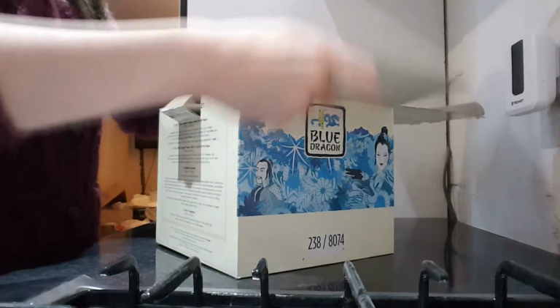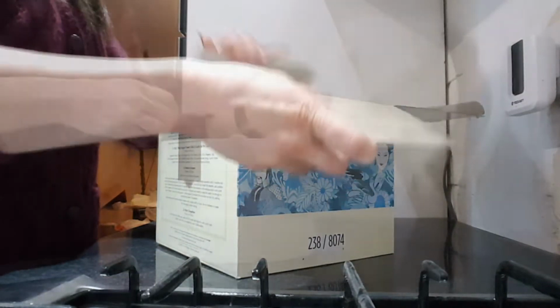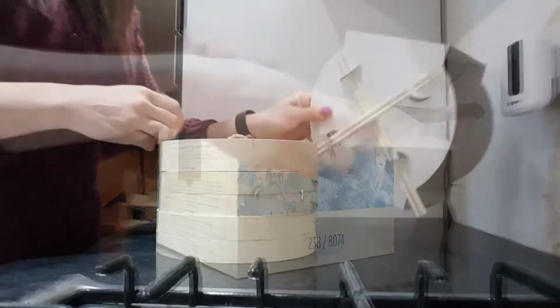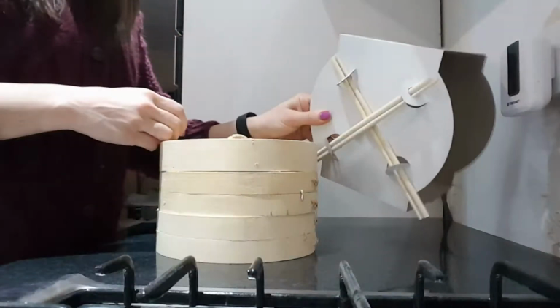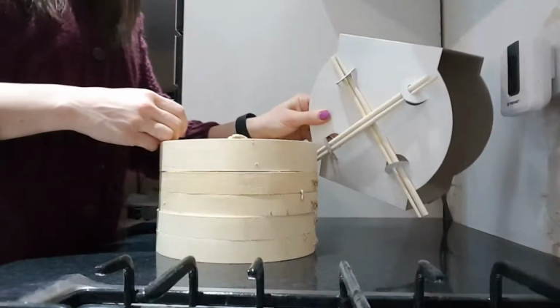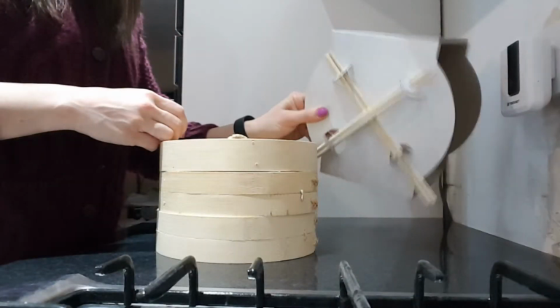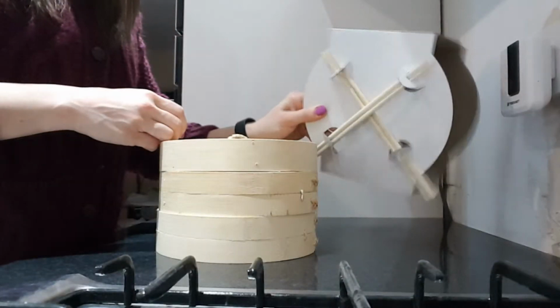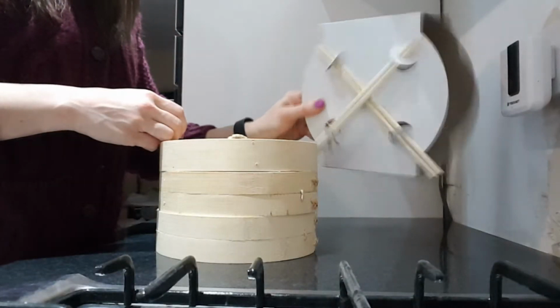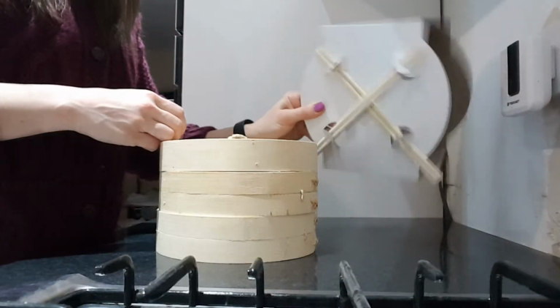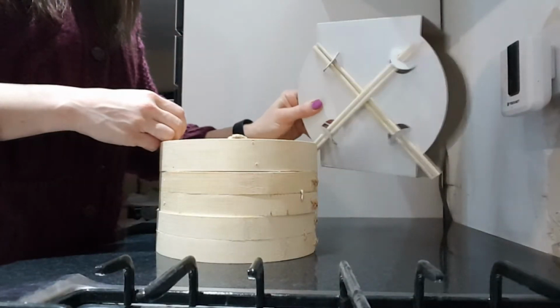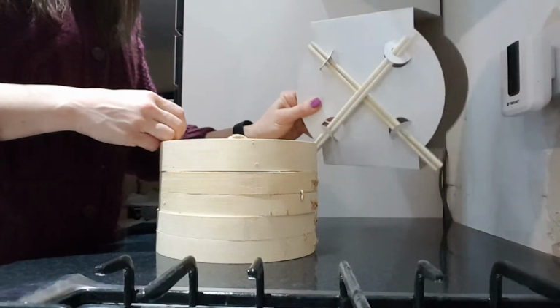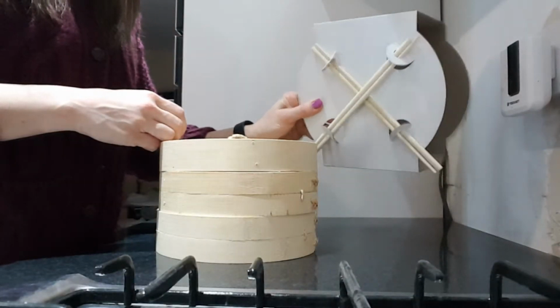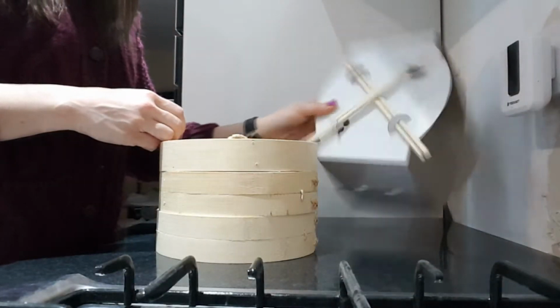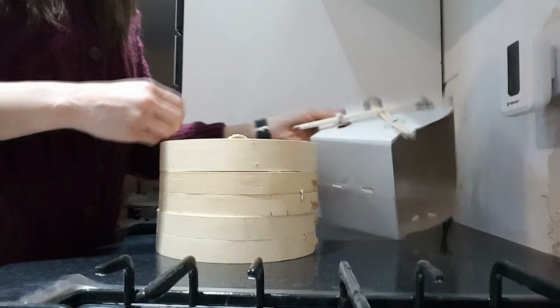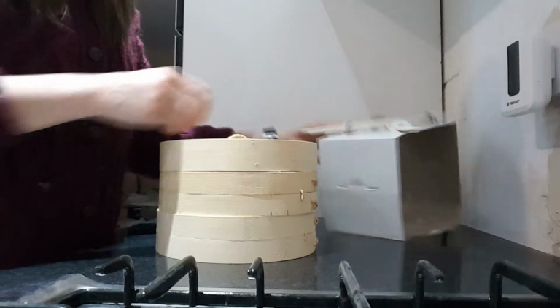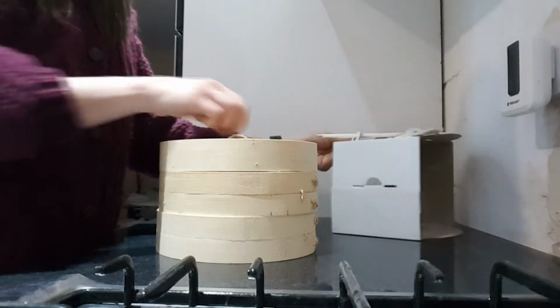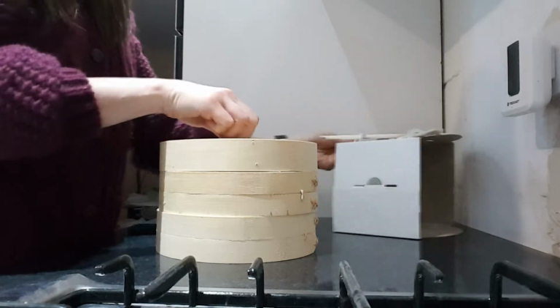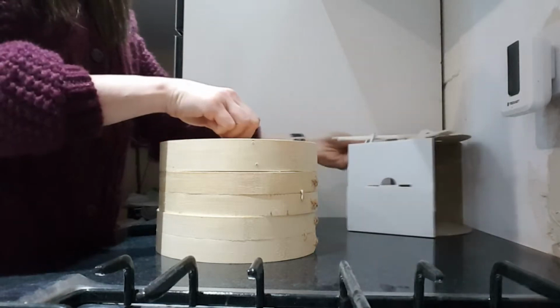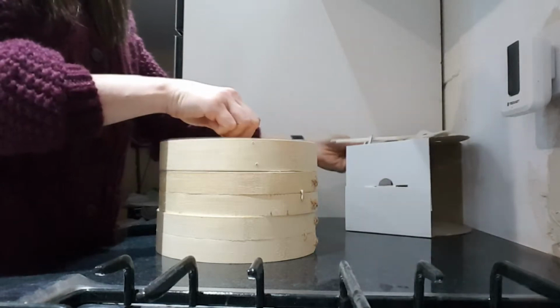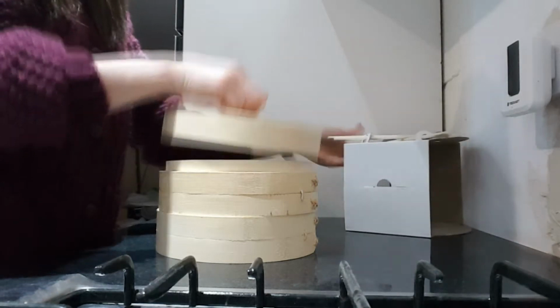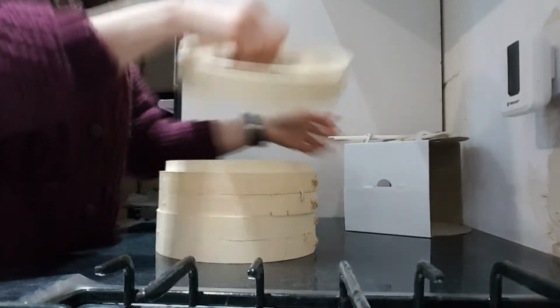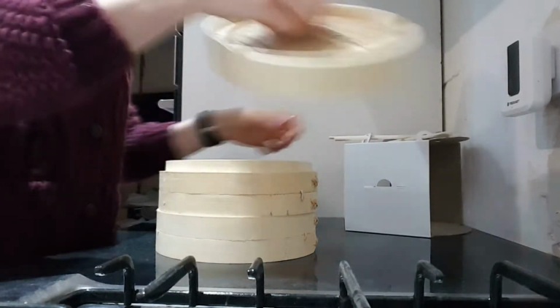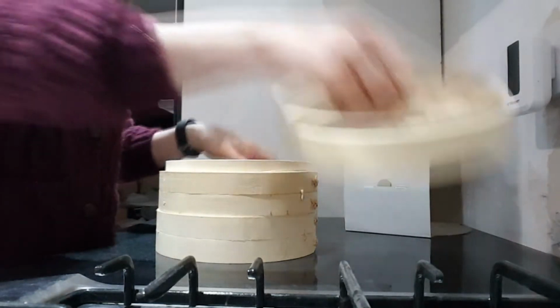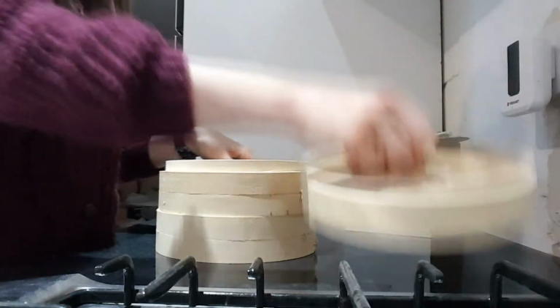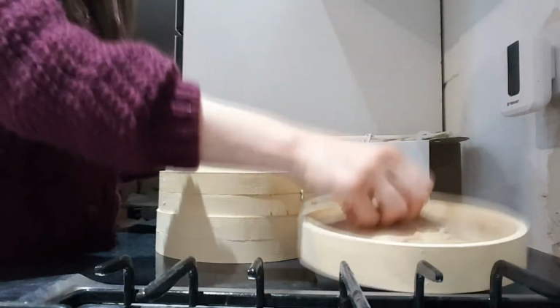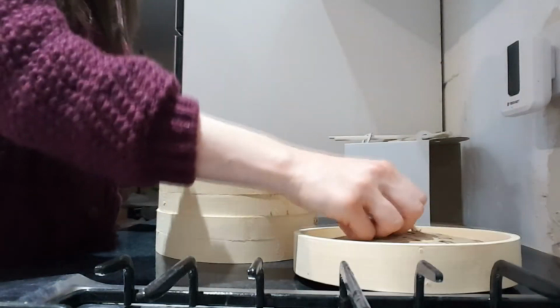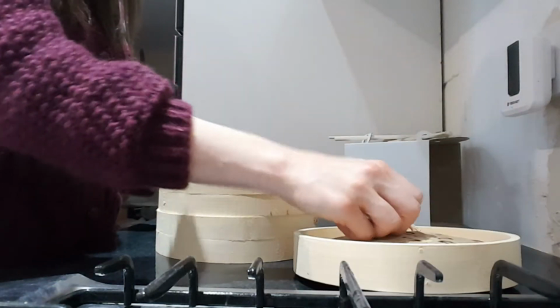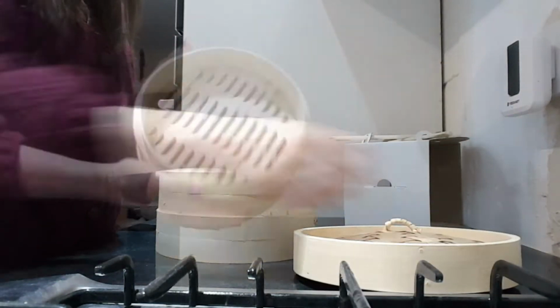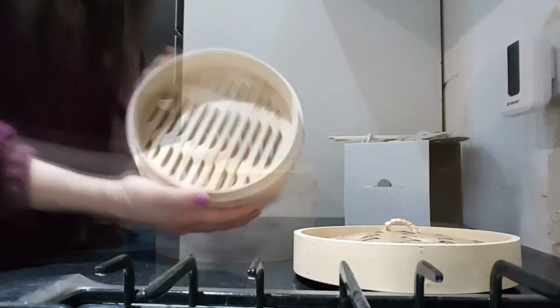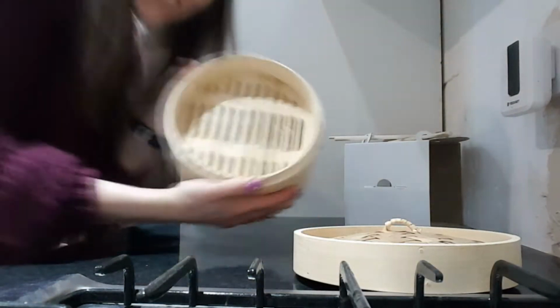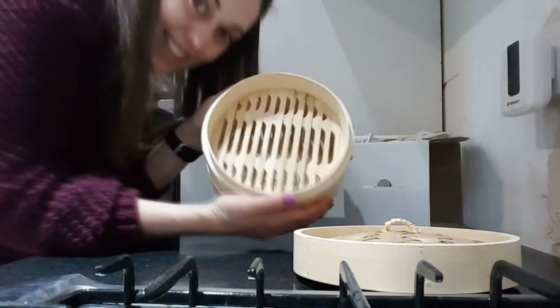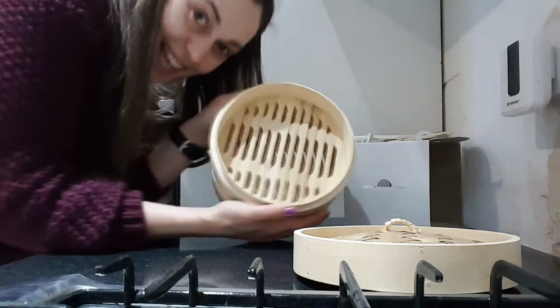It came with two cool chopsticks. It's pretty much like a pan steamer but you use it in a wok.